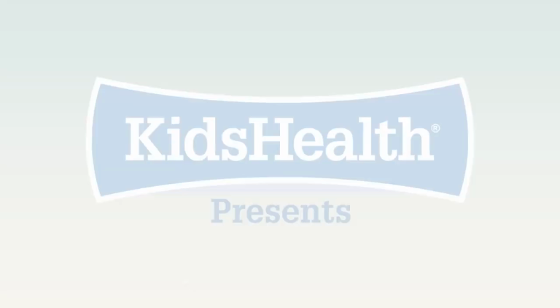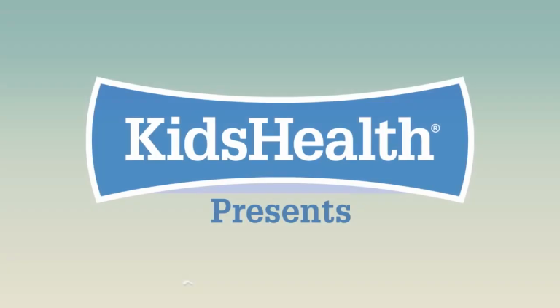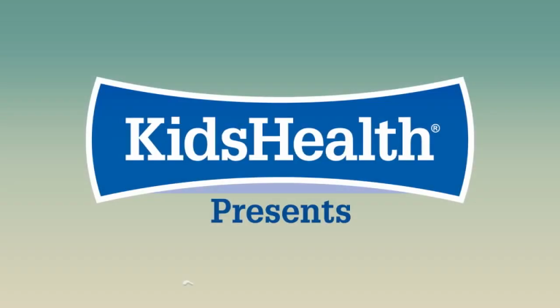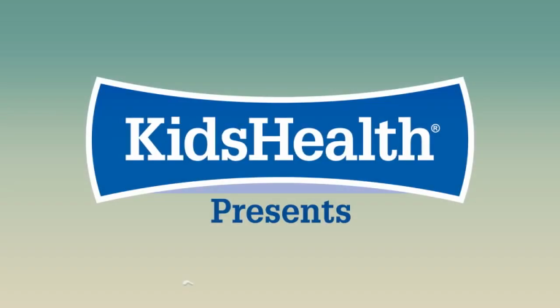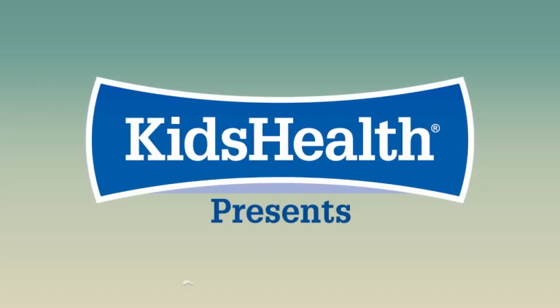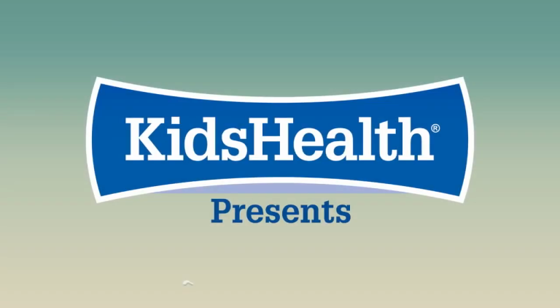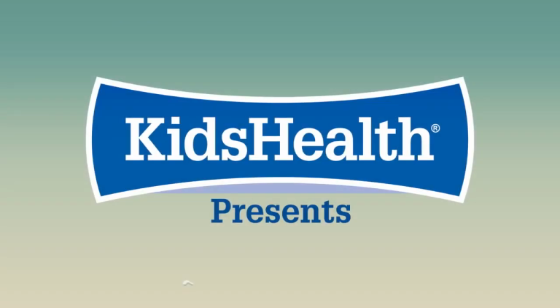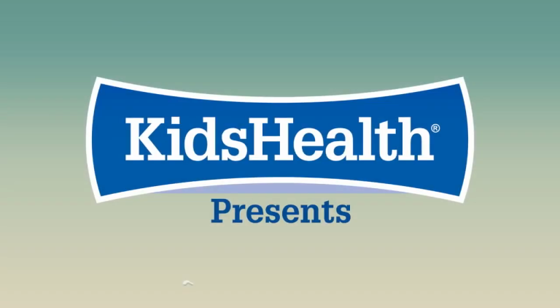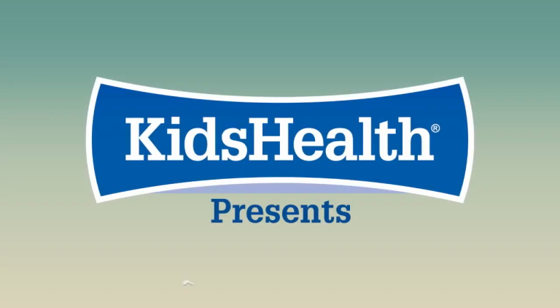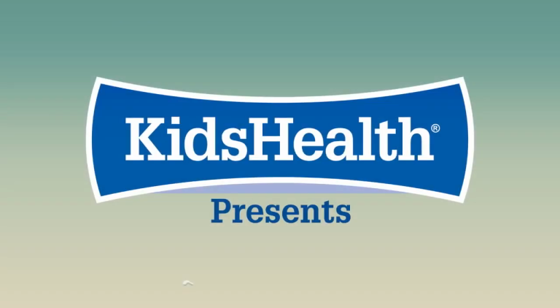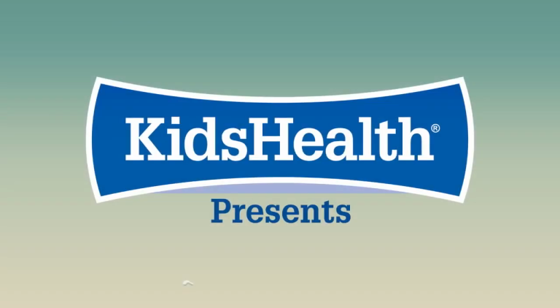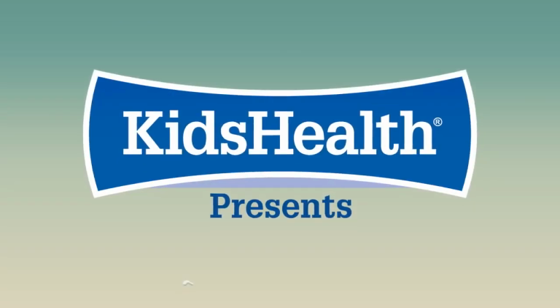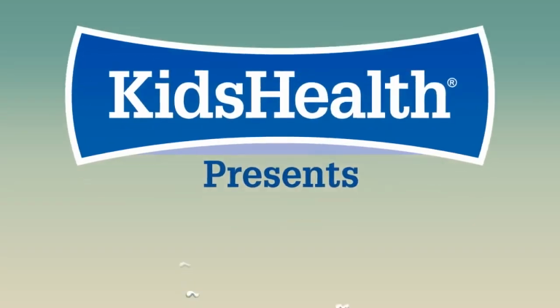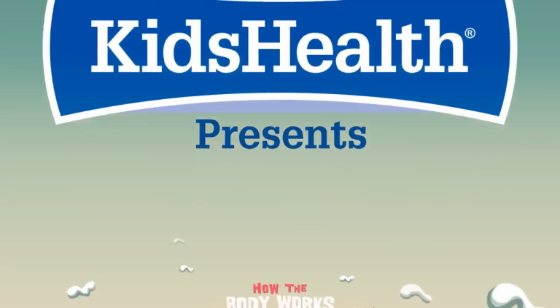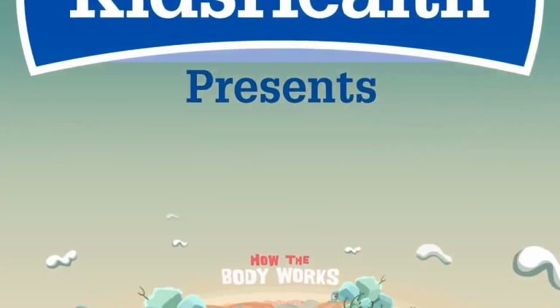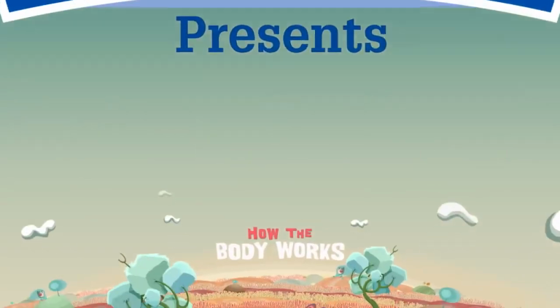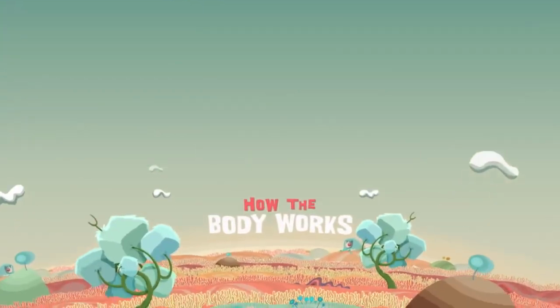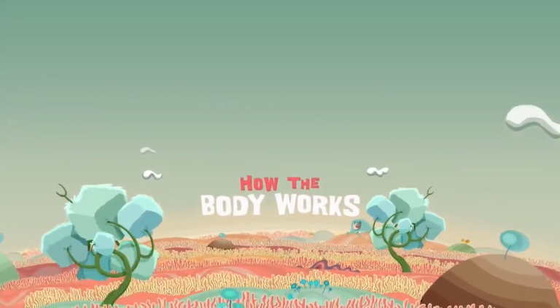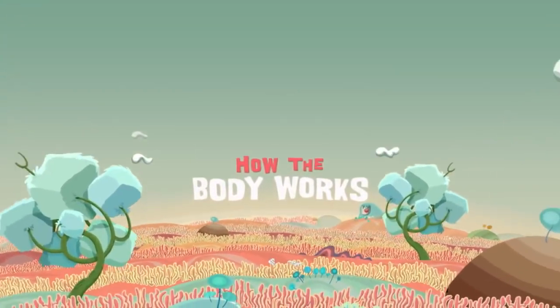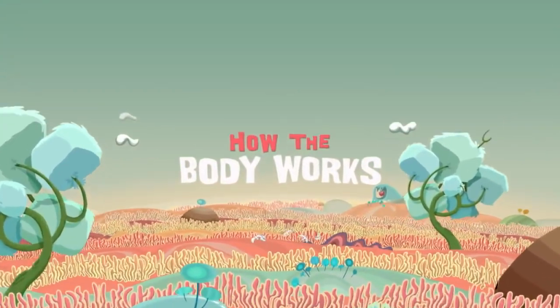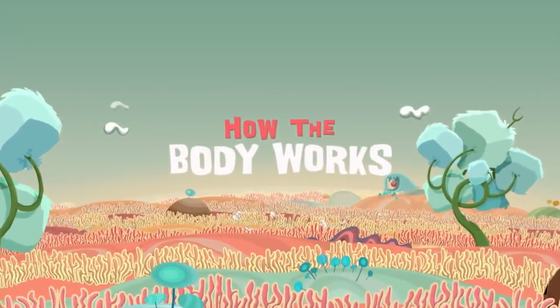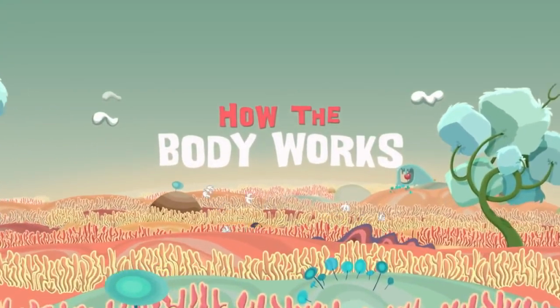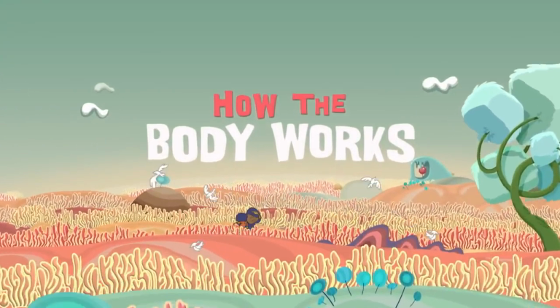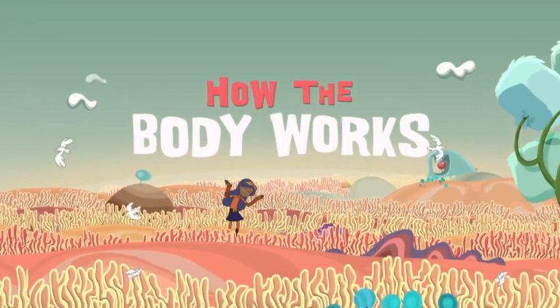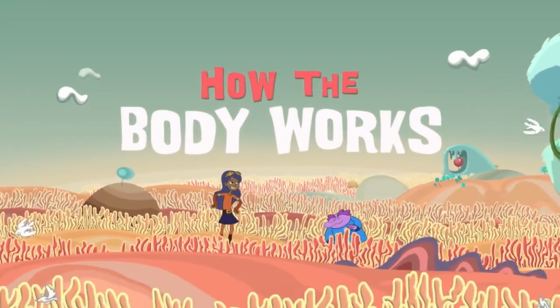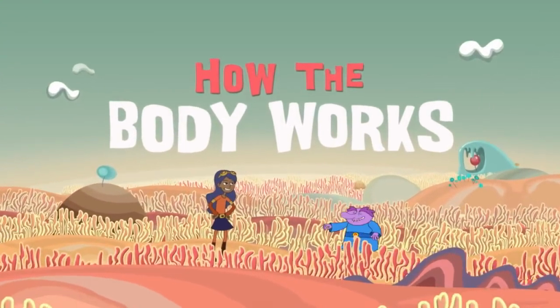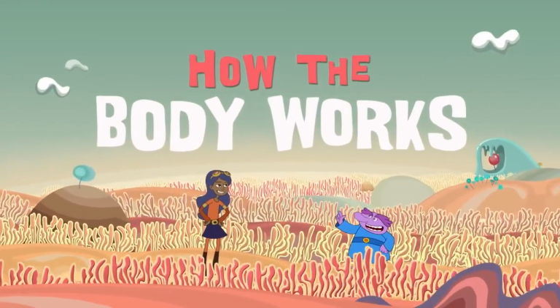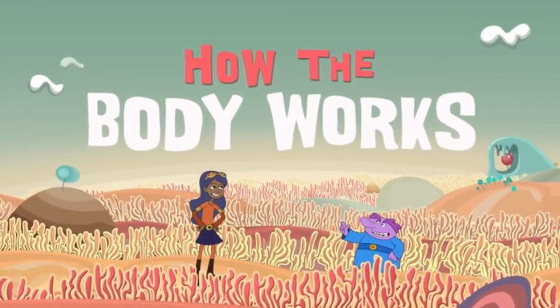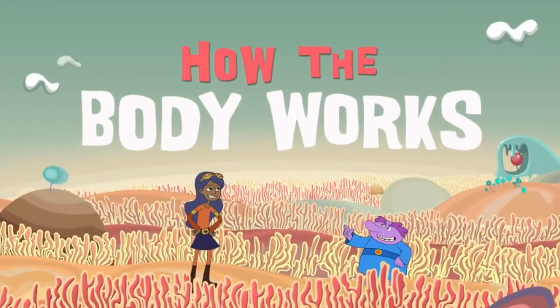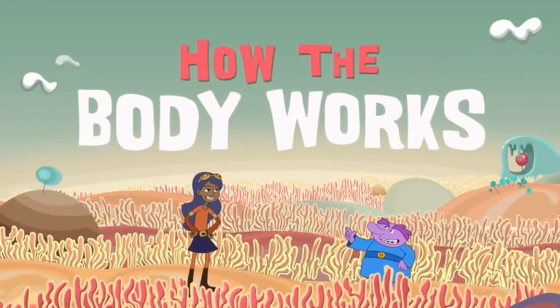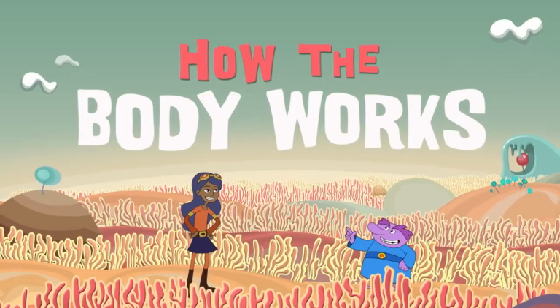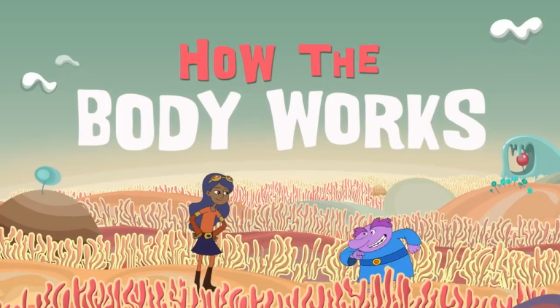Kids Health presents How the Body Works, with Chloe and the Nerves.